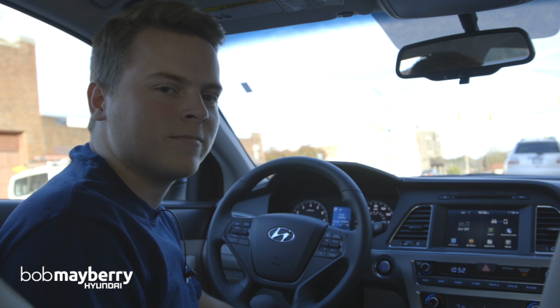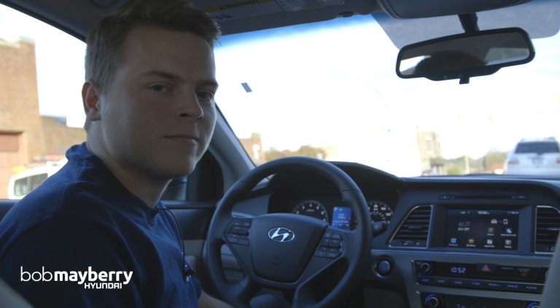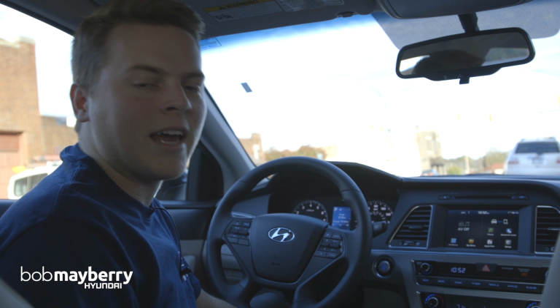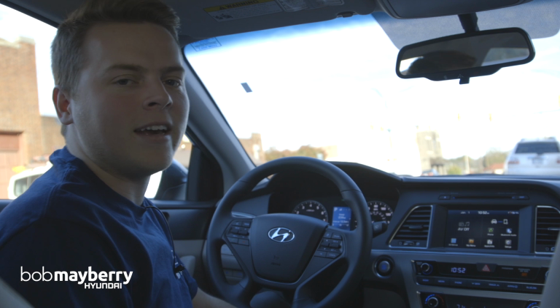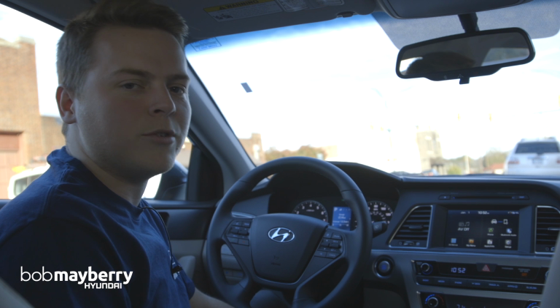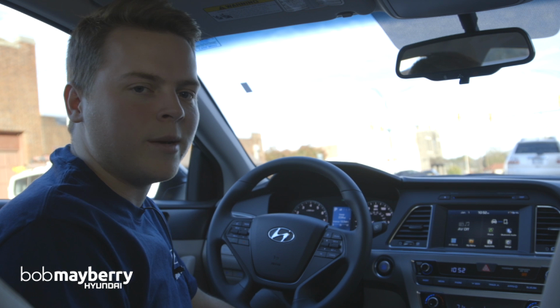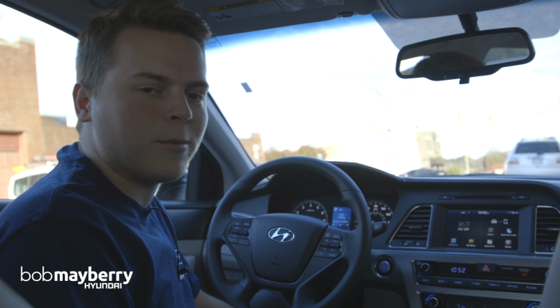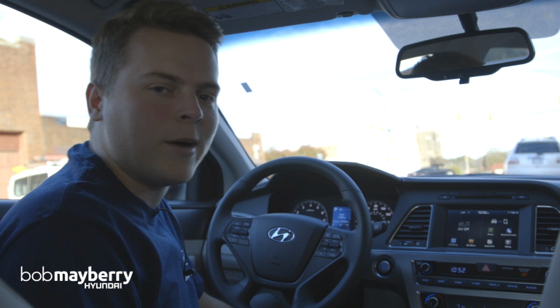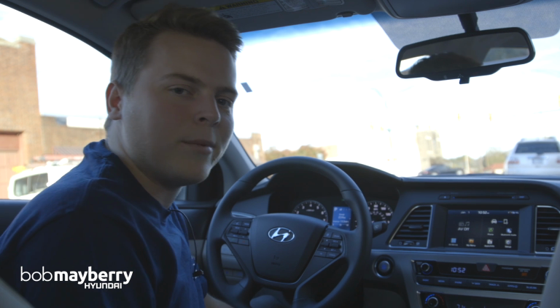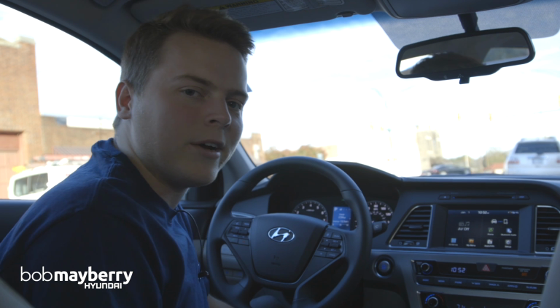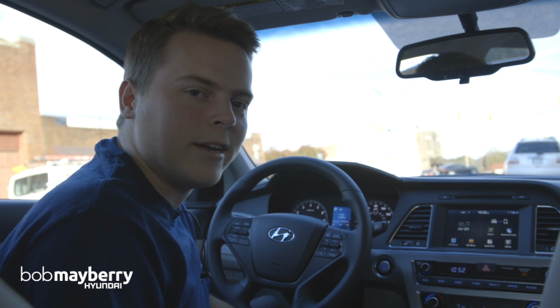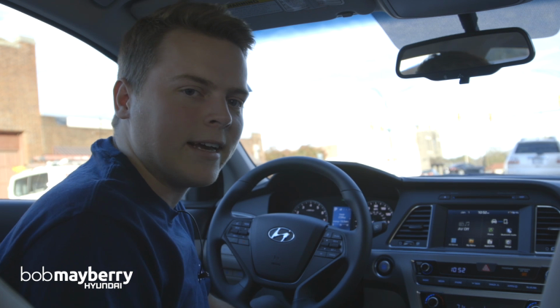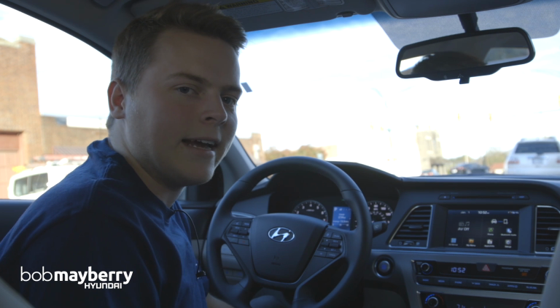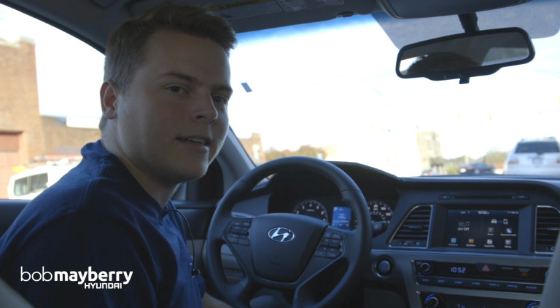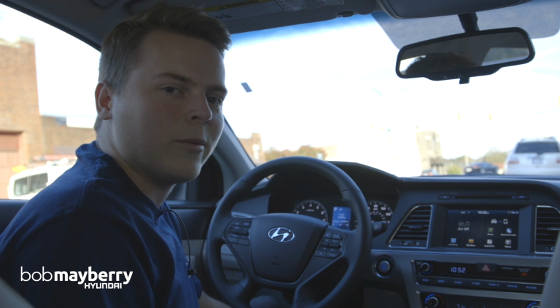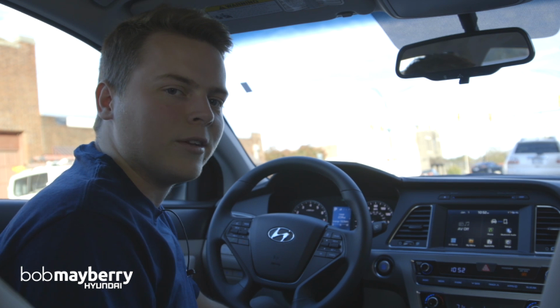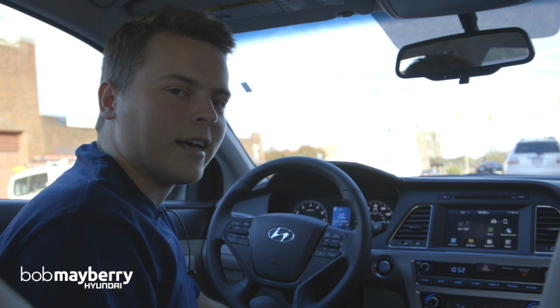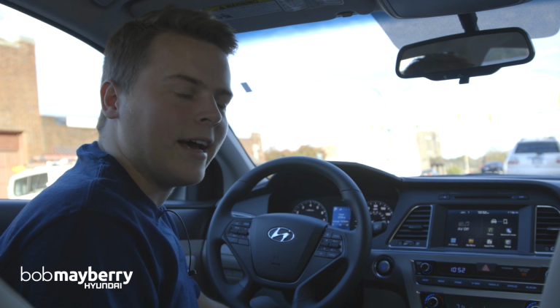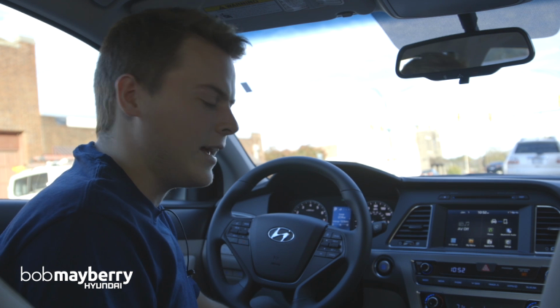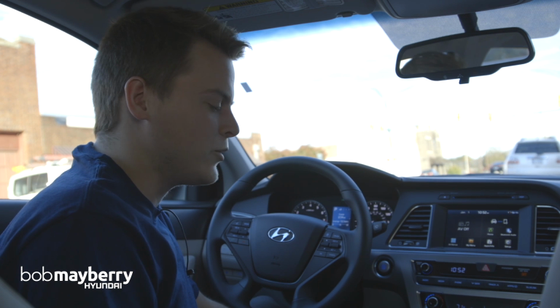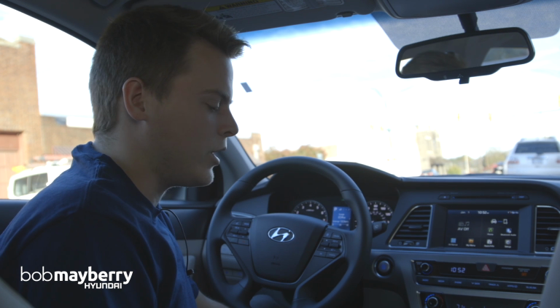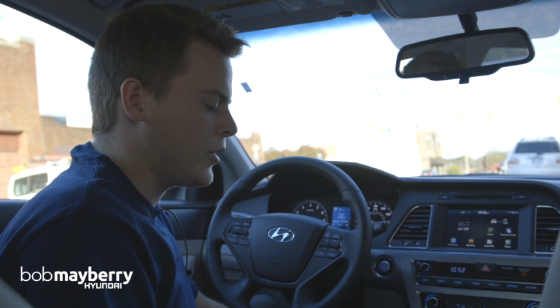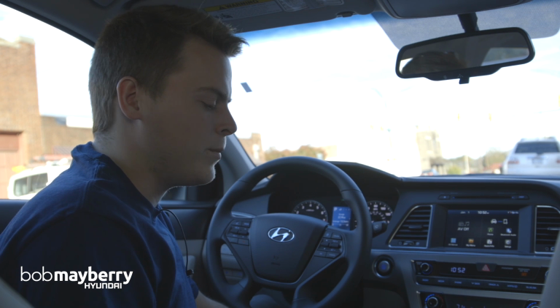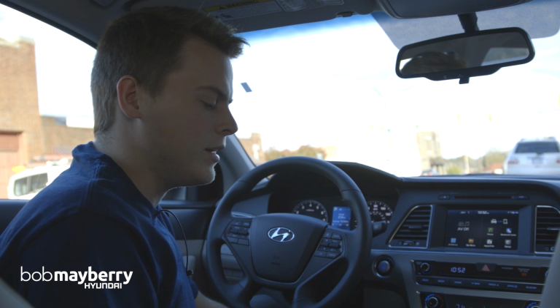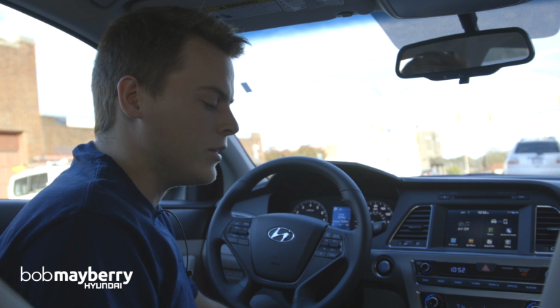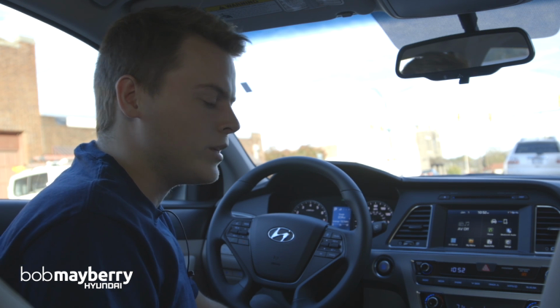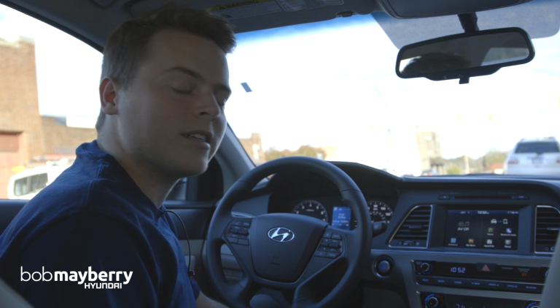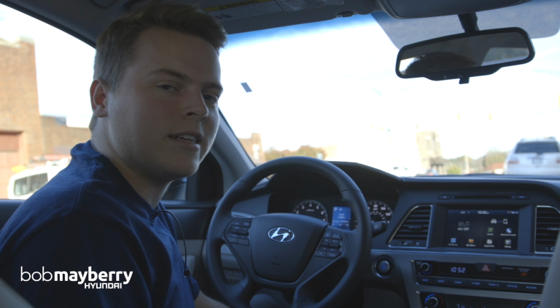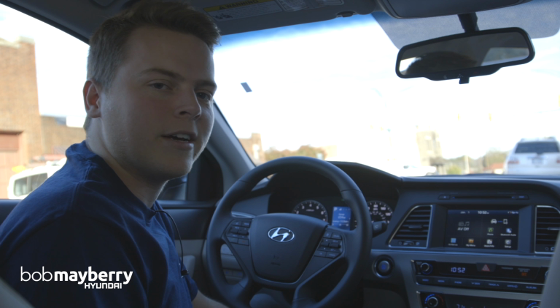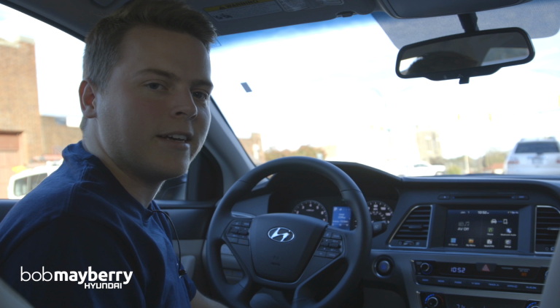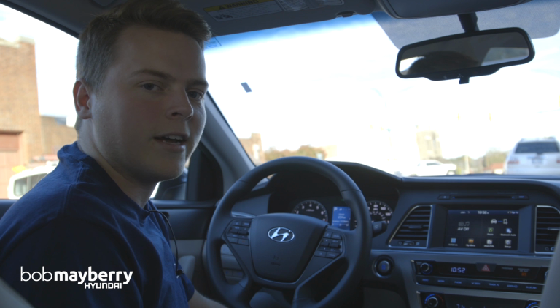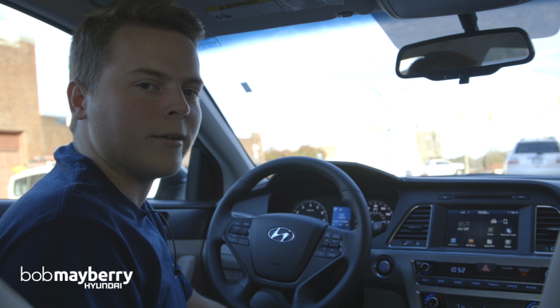Hey, I'm James with Bob Mayberry Hyundai, and today we're going to look at Android Auto and the 2016 Hyundai Sonata.